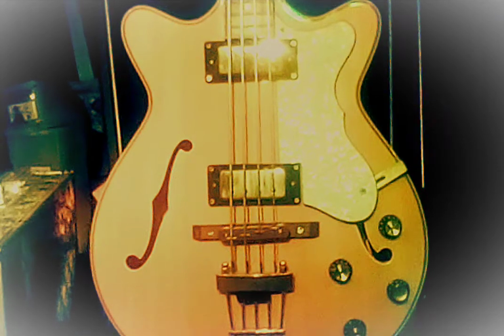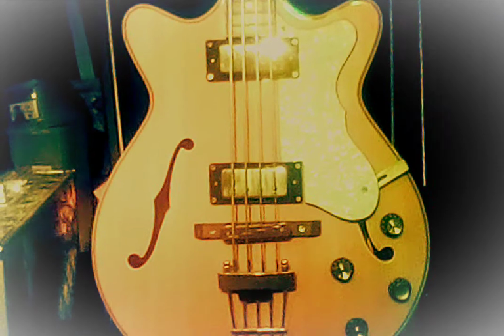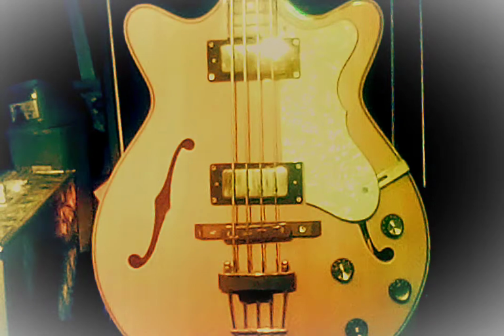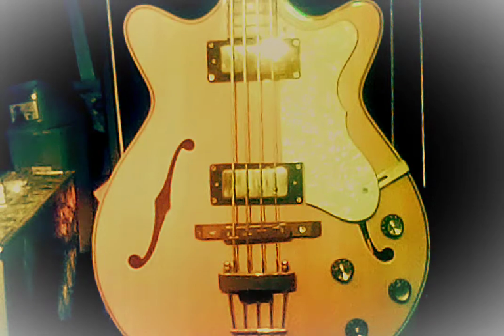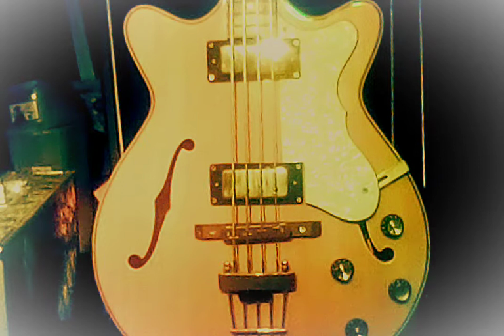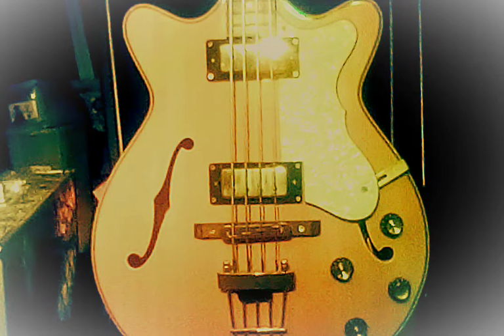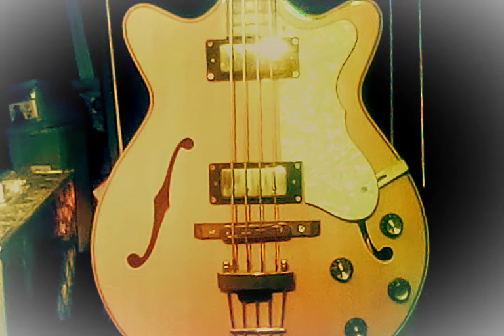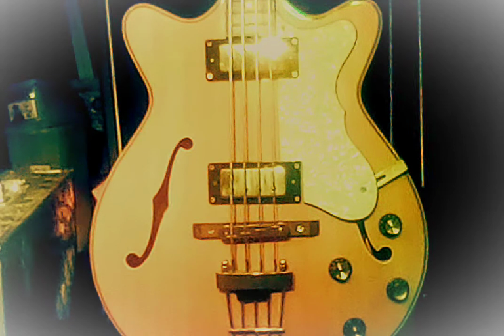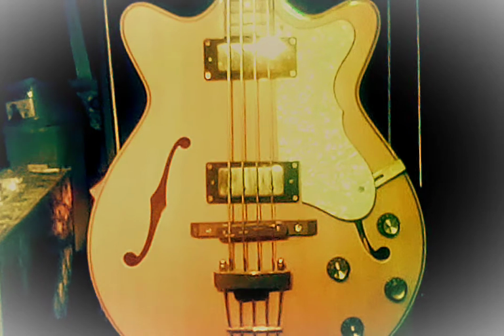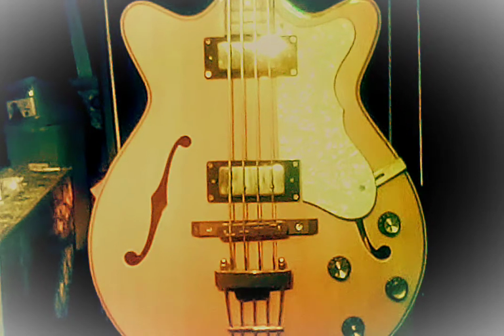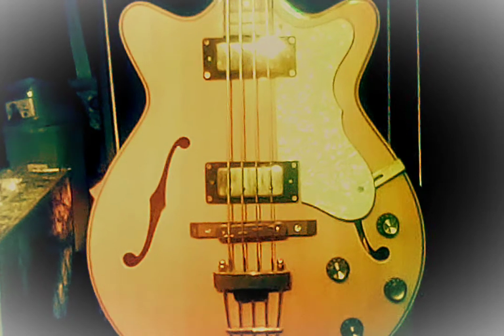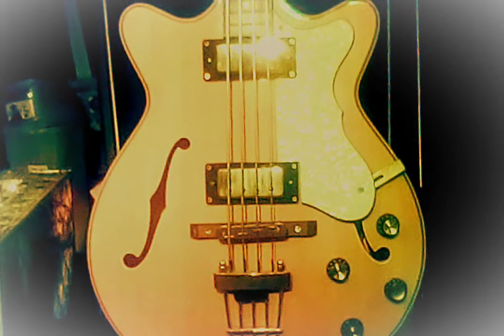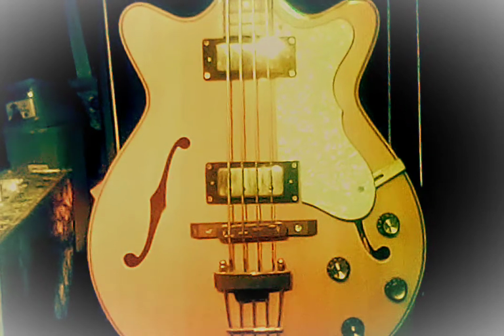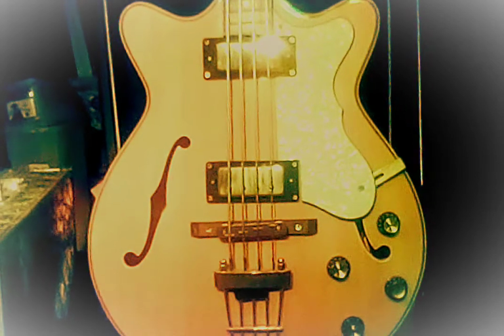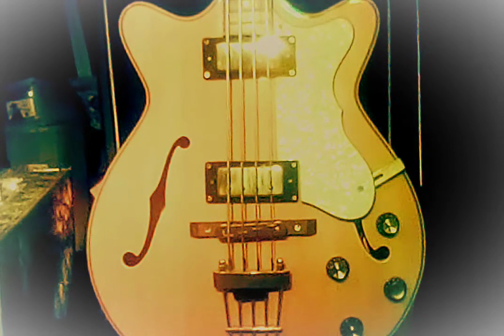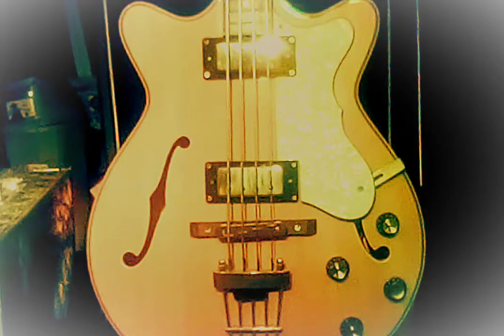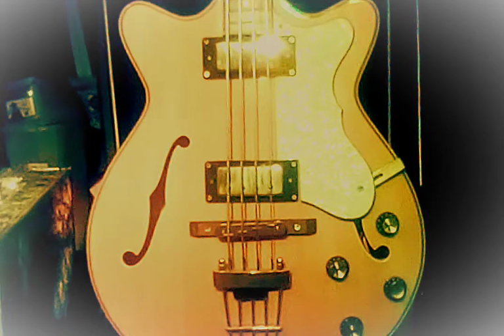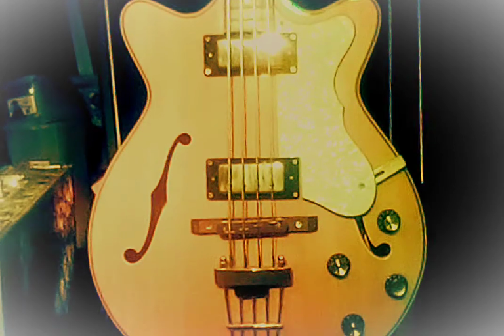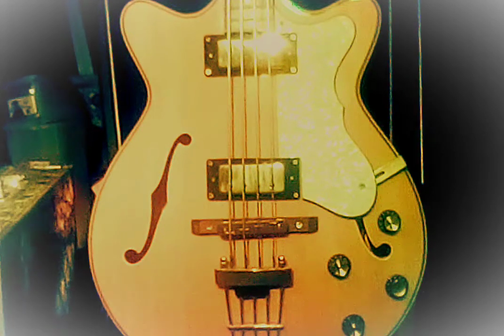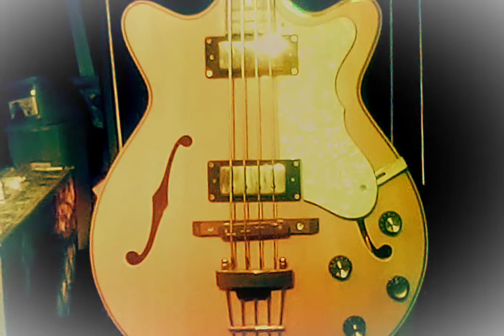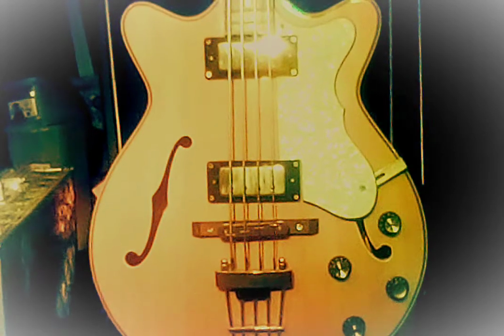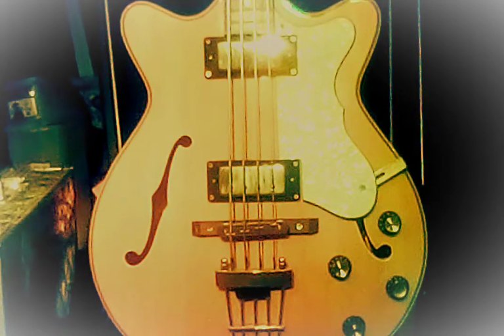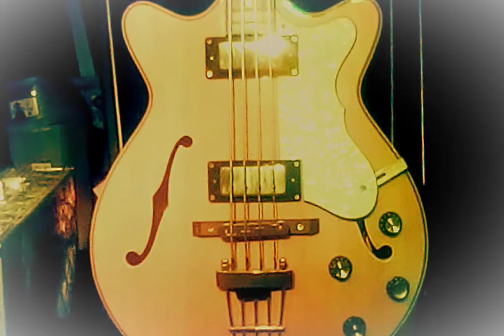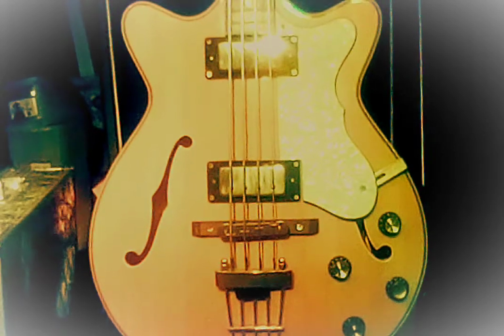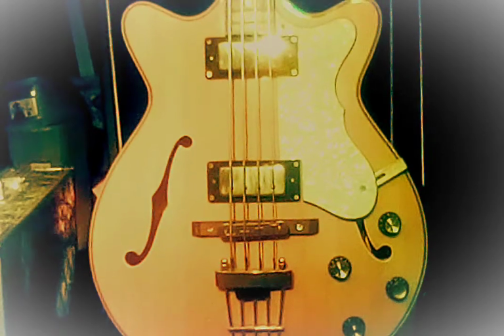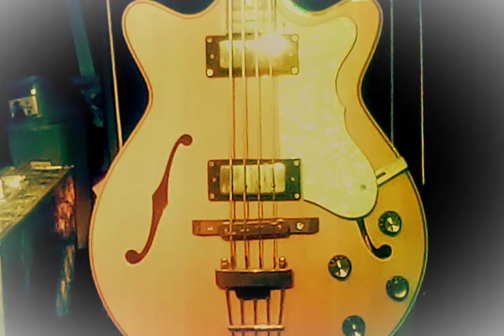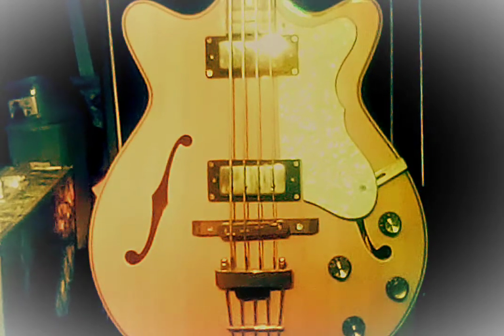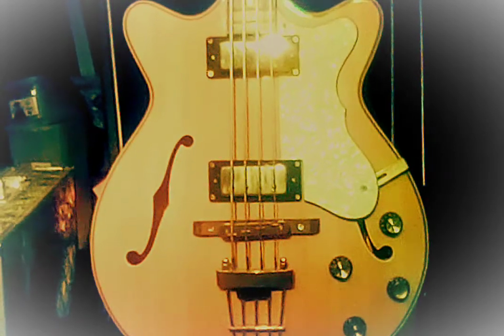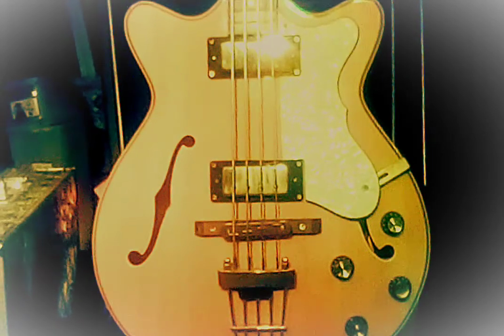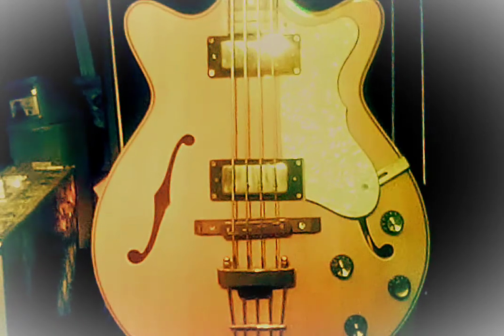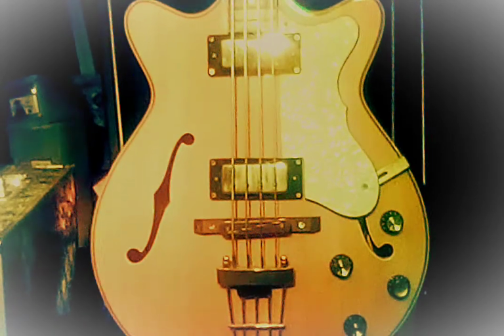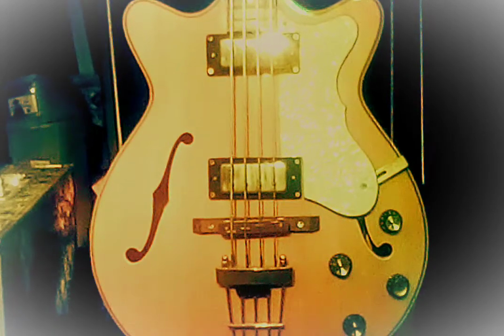Hey everybody, it's Chuck Riley here, and I've got a special bass to share with you on this episode.